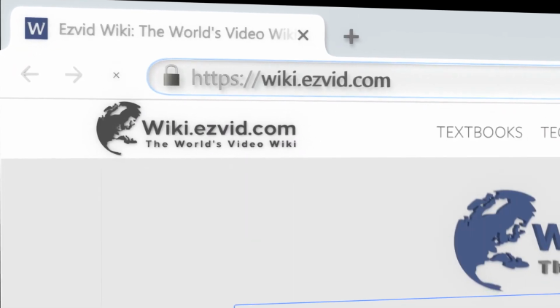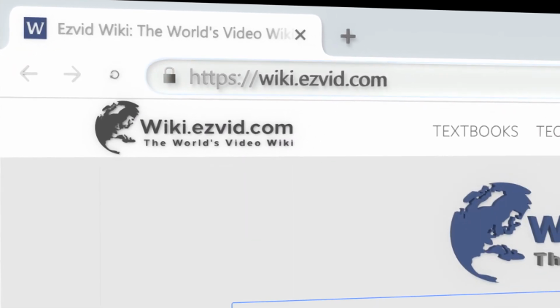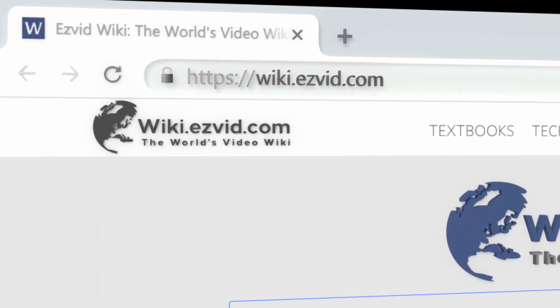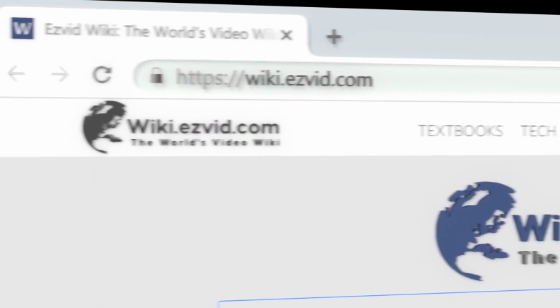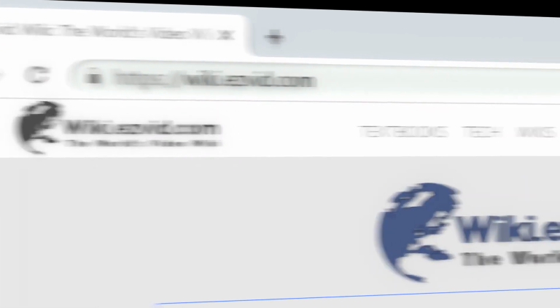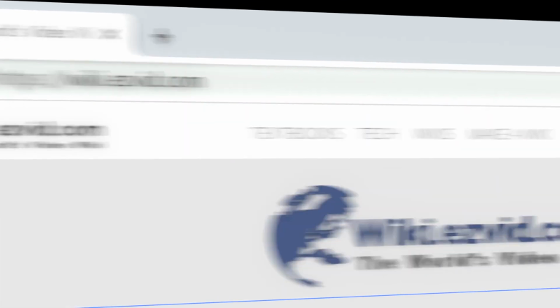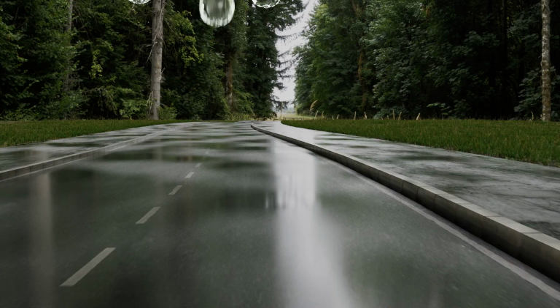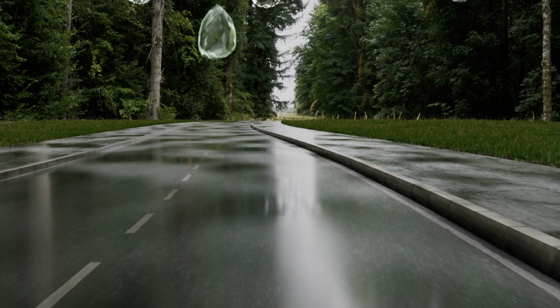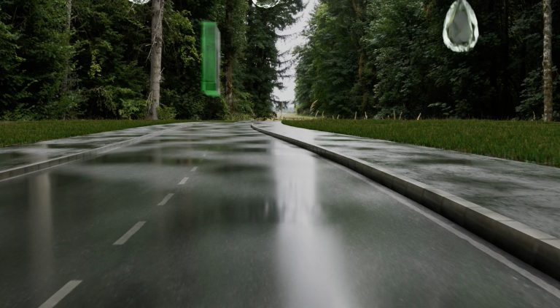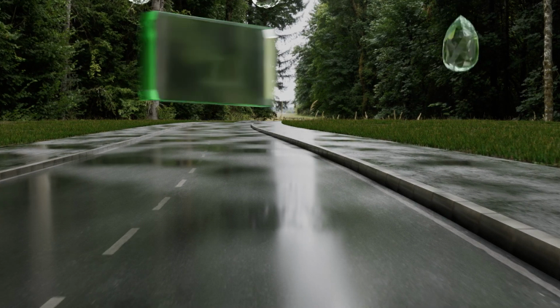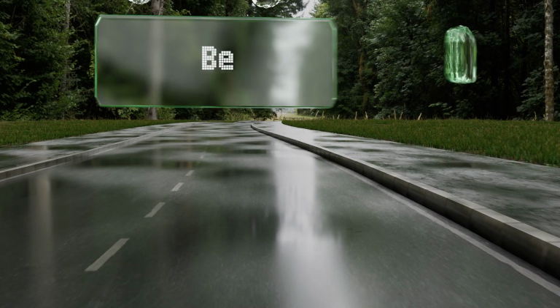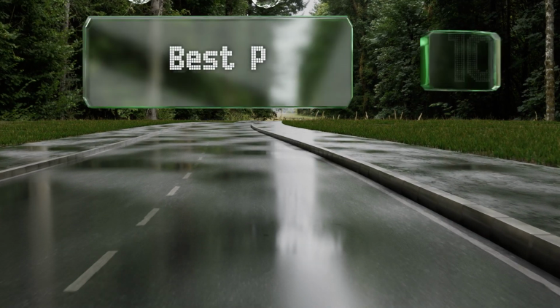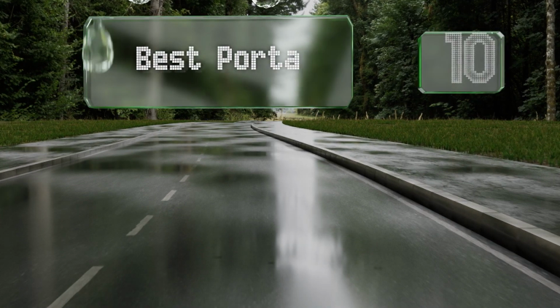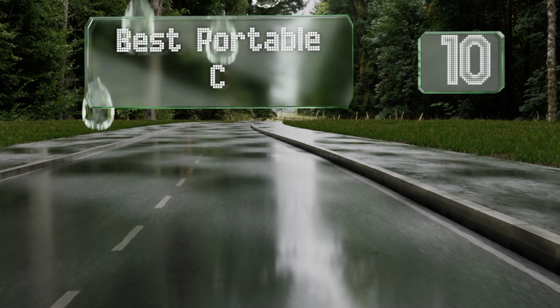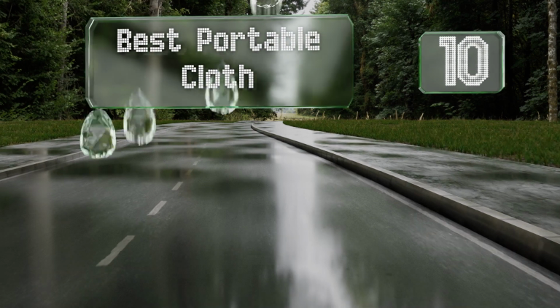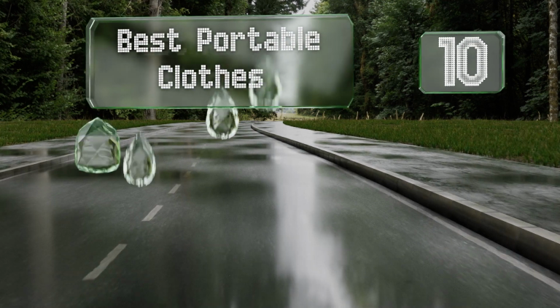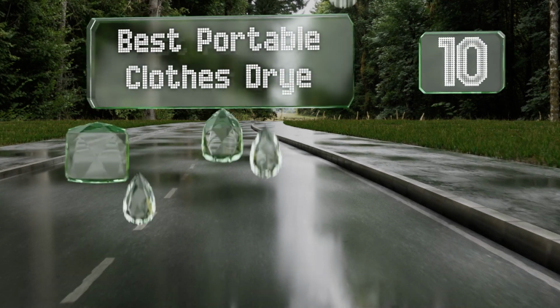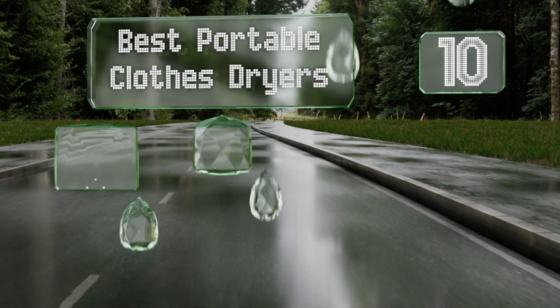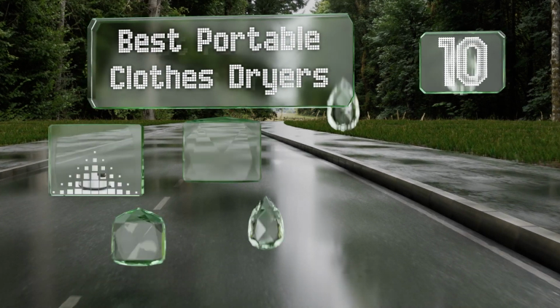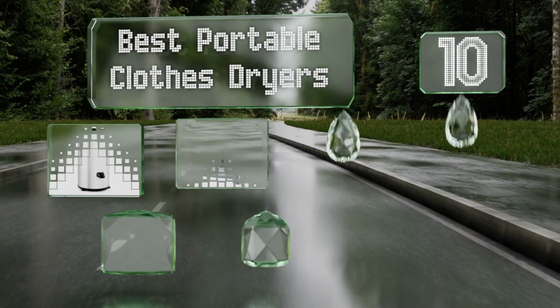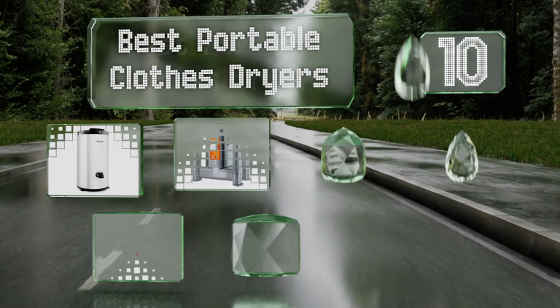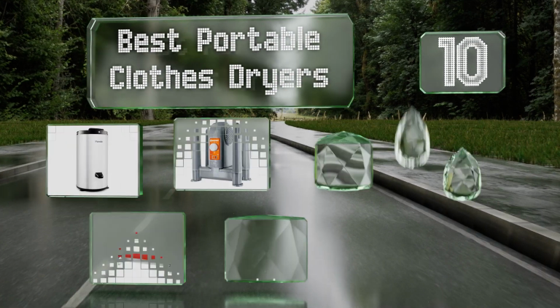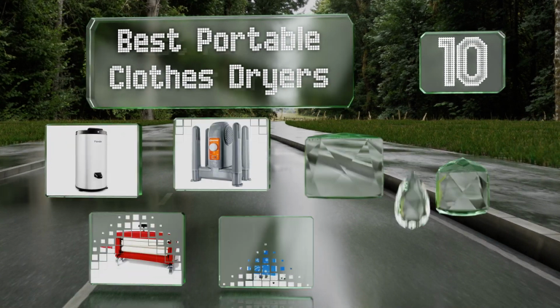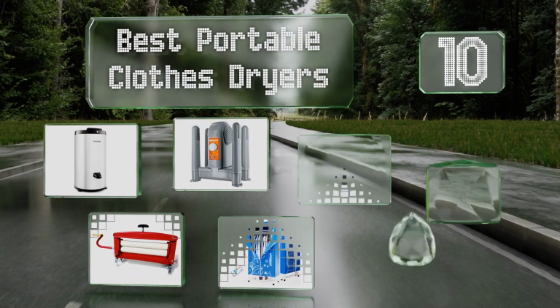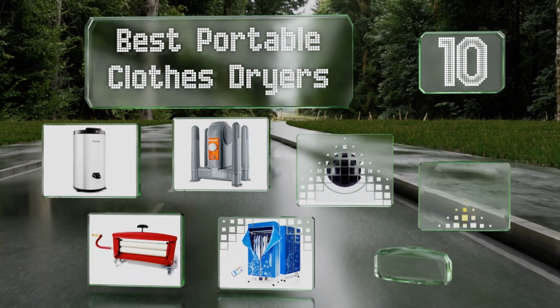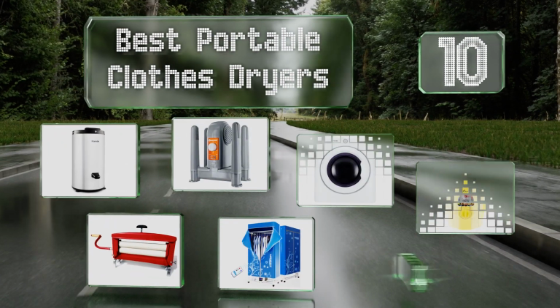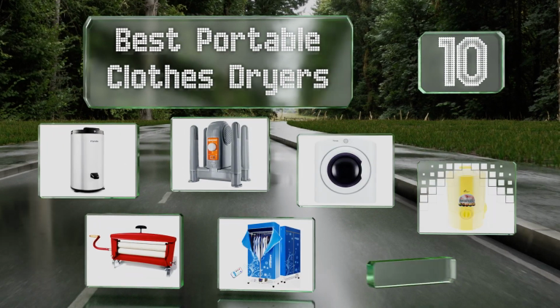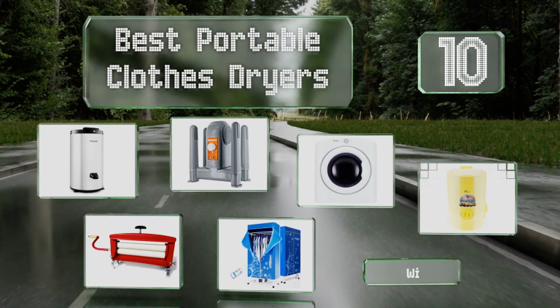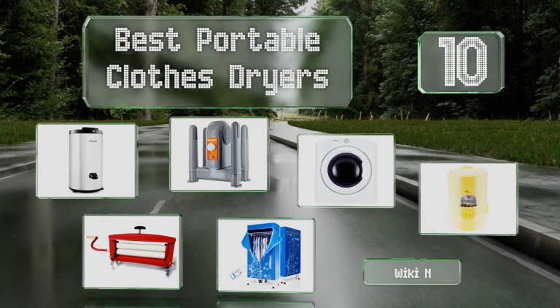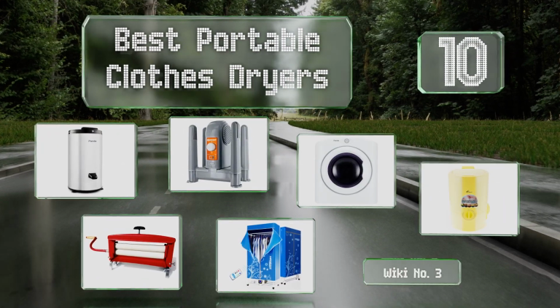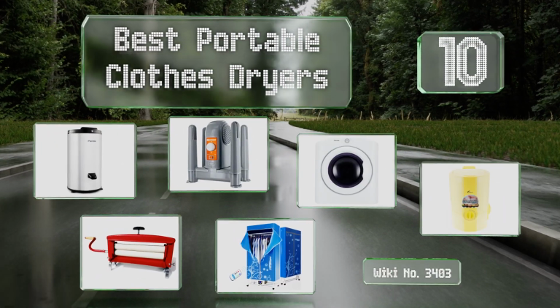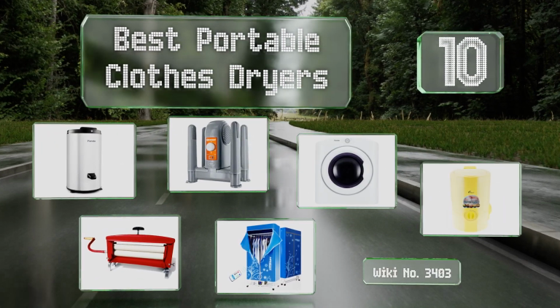EasyVid presents the 10 best portable clothes dryers. Let's get started with the list.